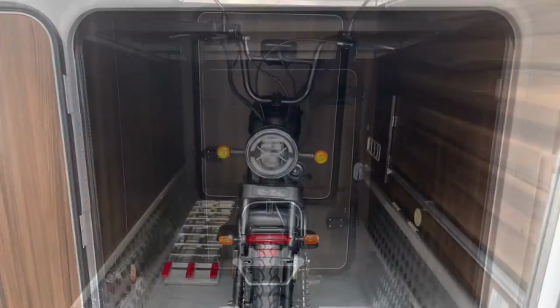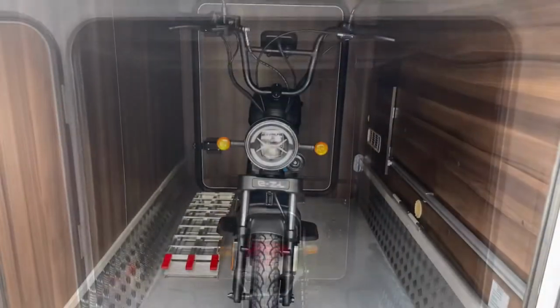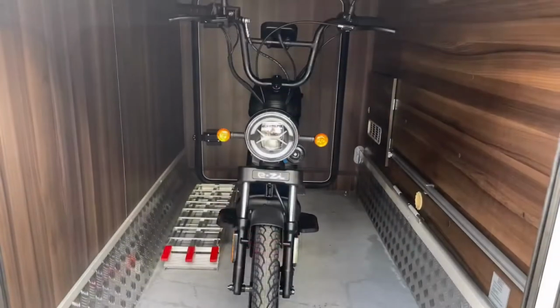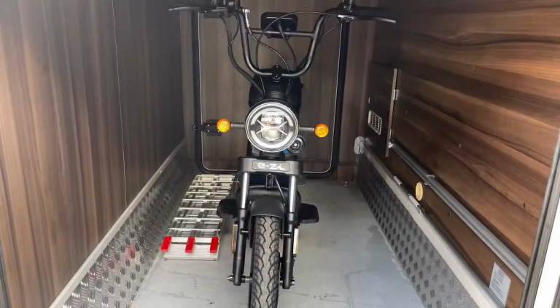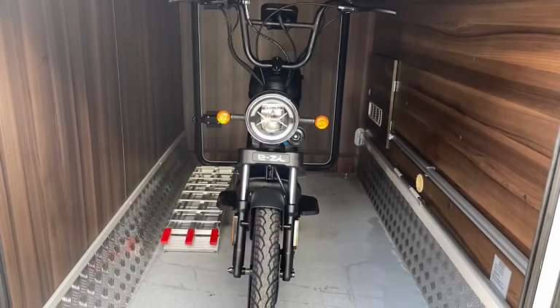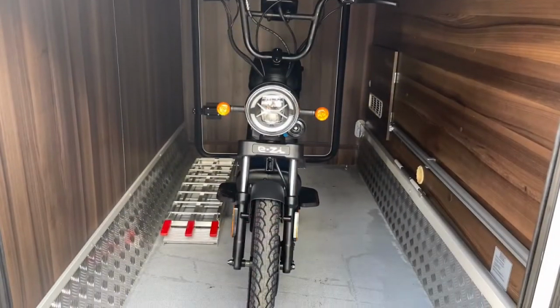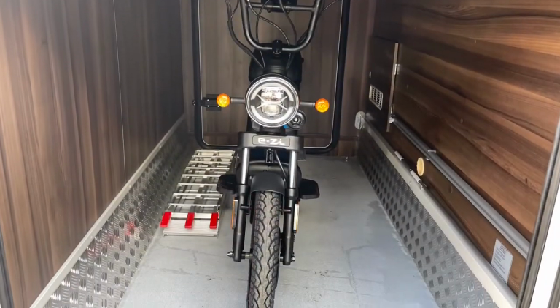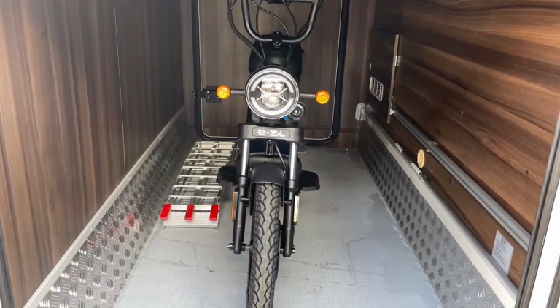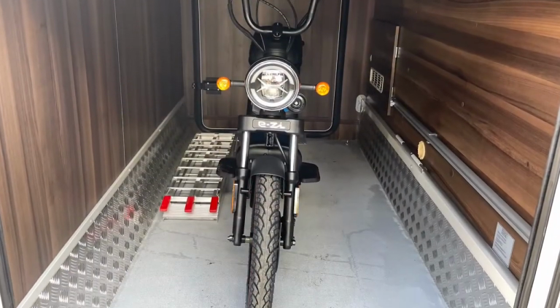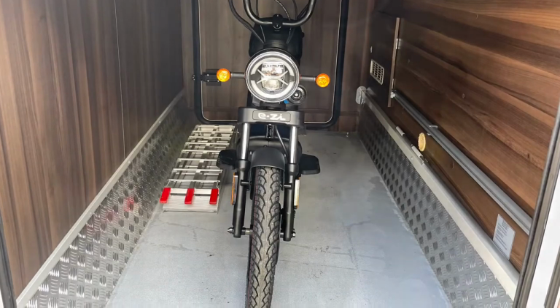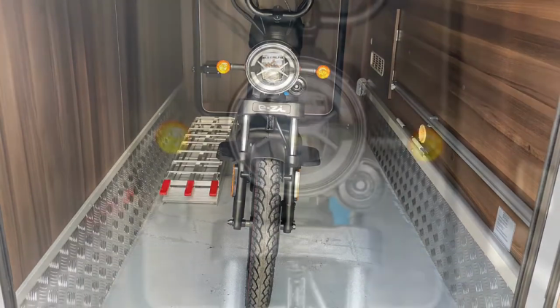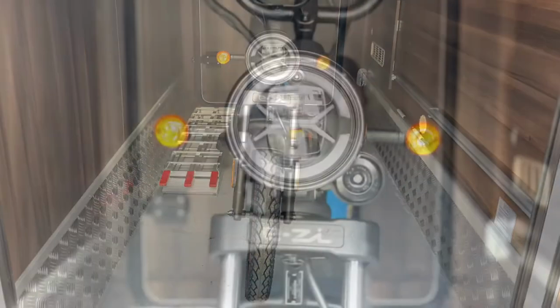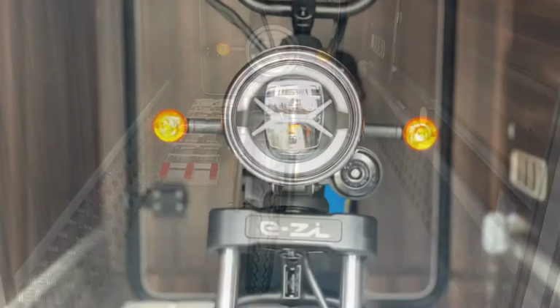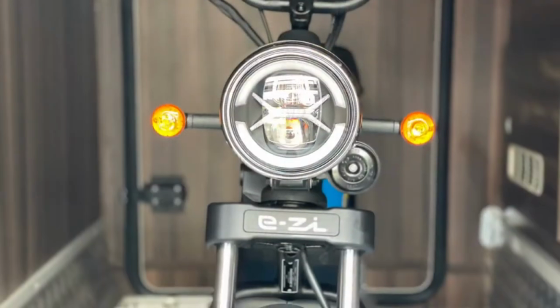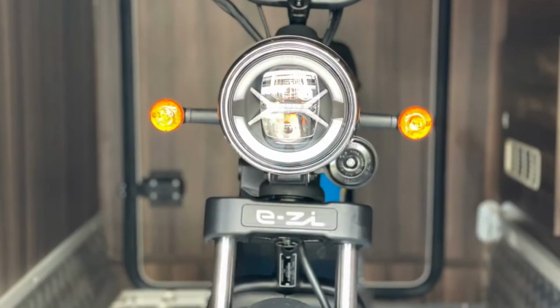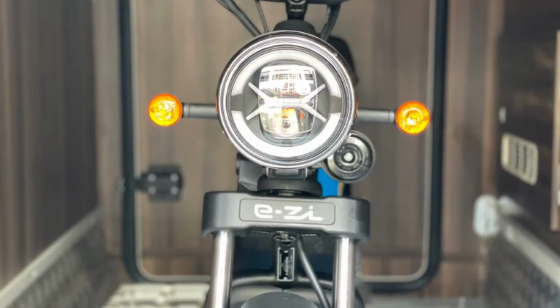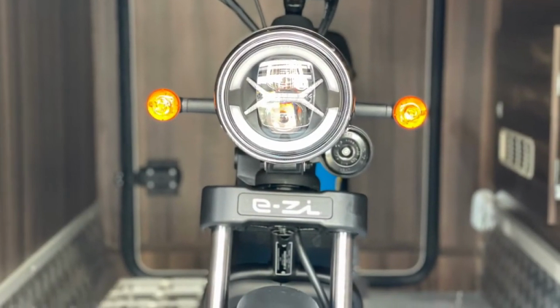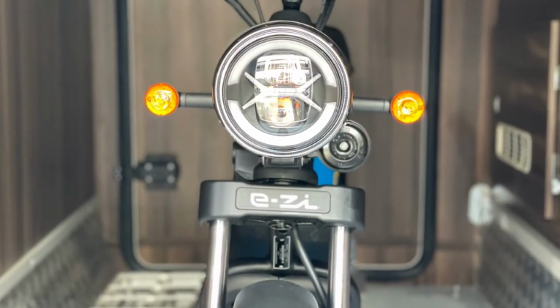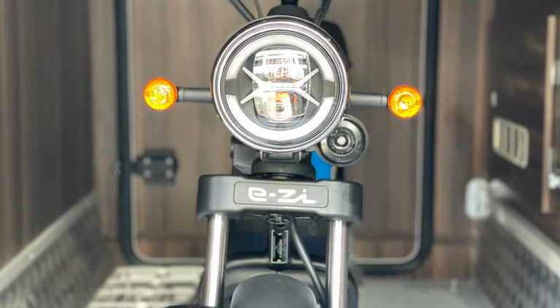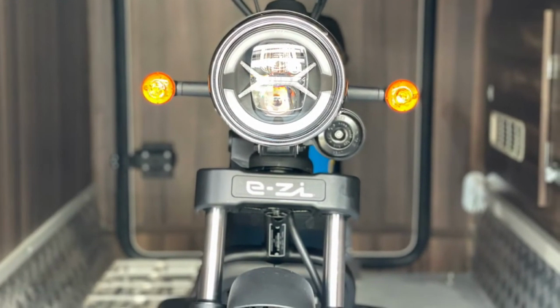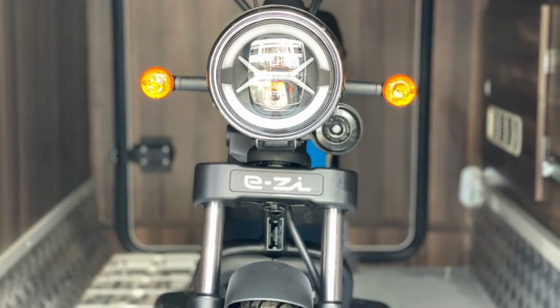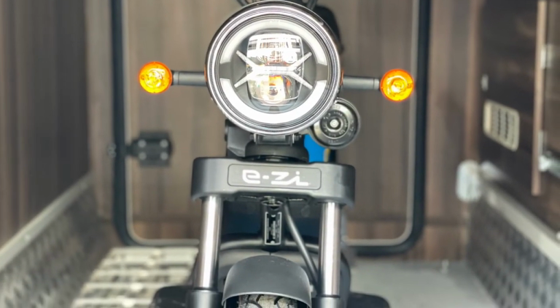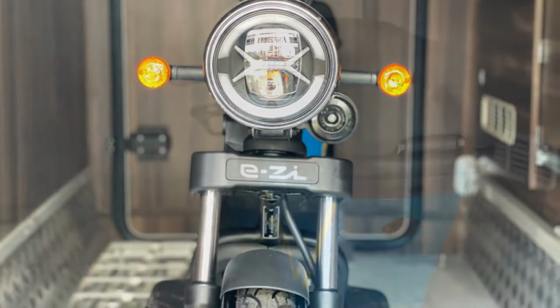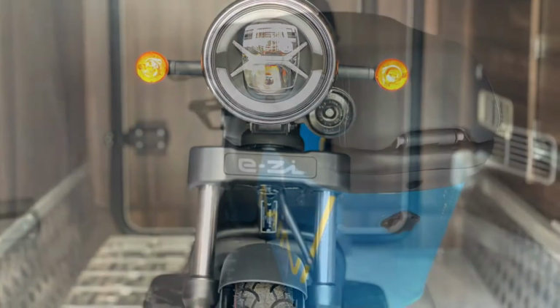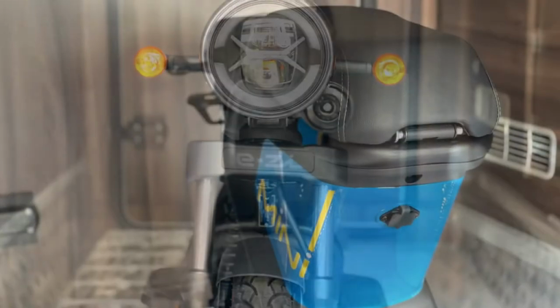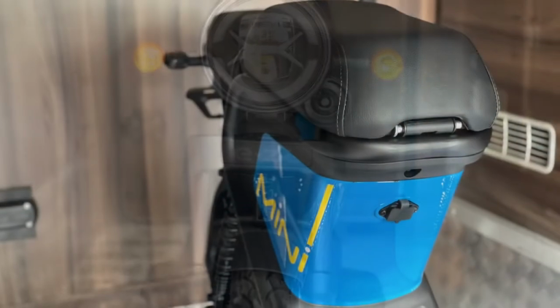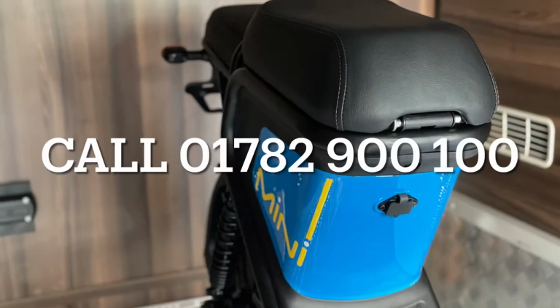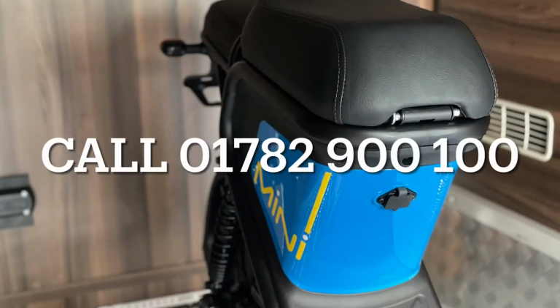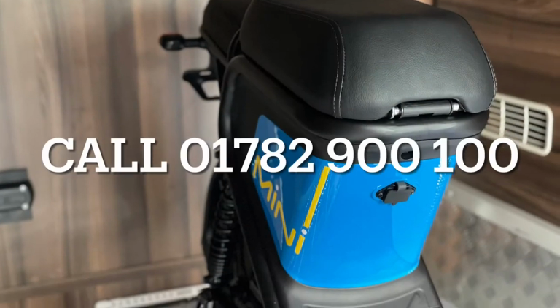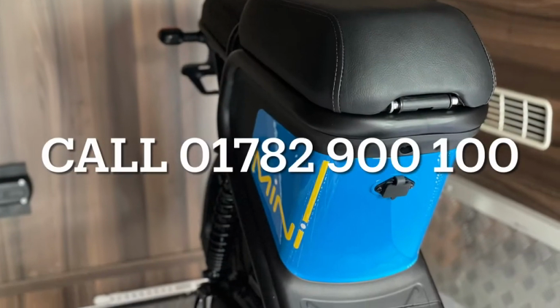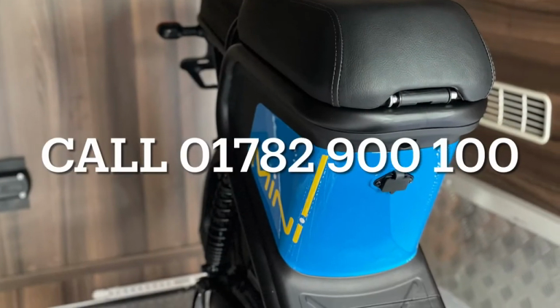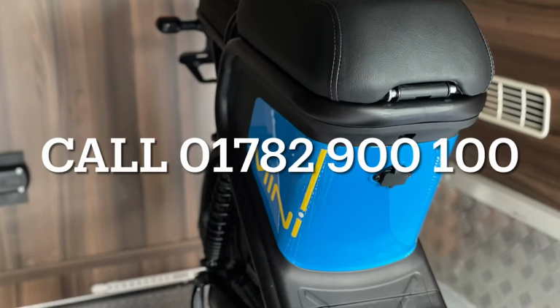The Keyway Easy Mini is just £1,499 plus the on-the-road charges.